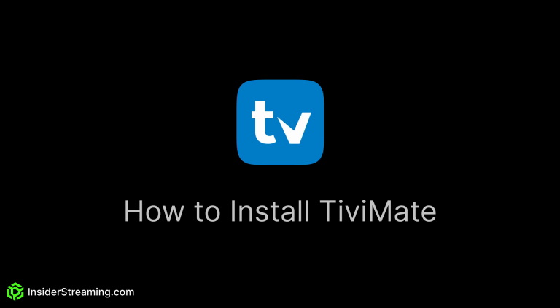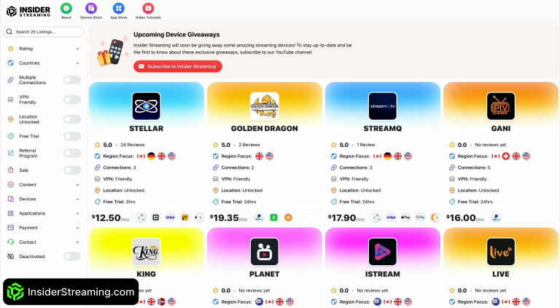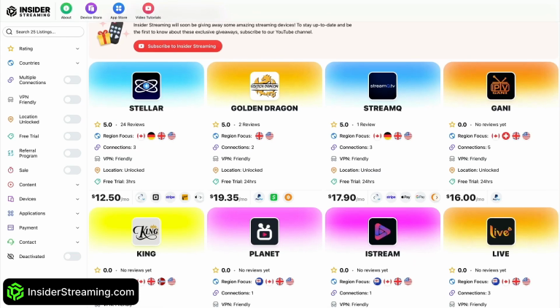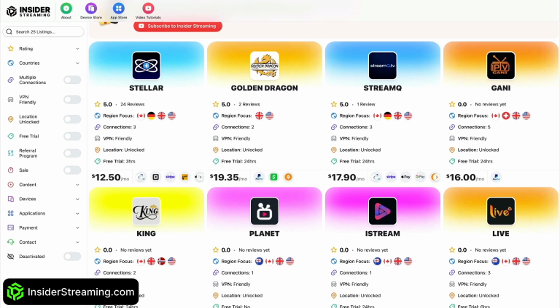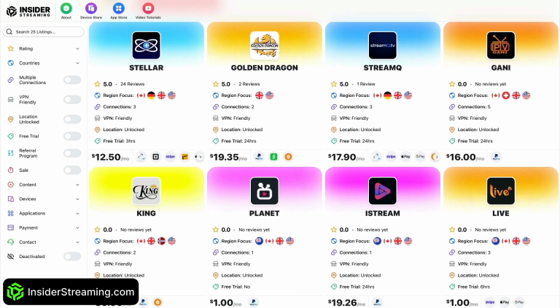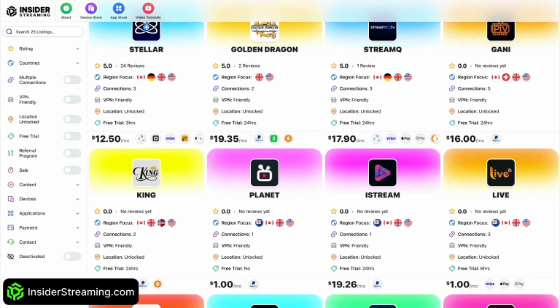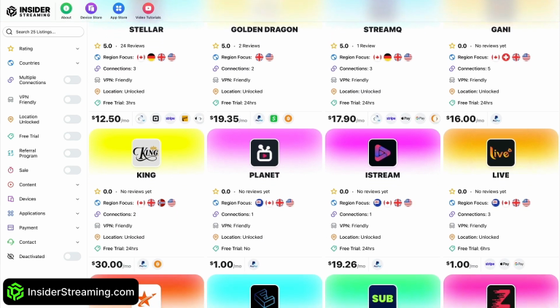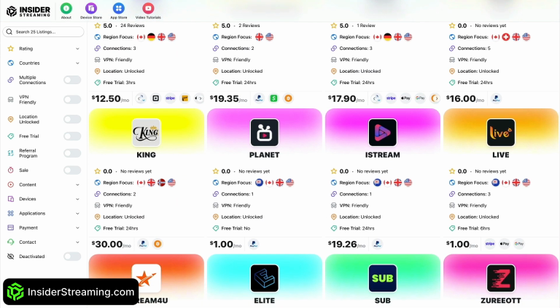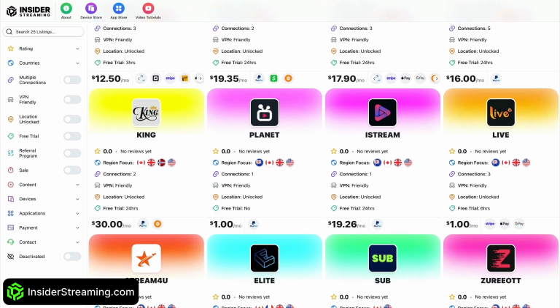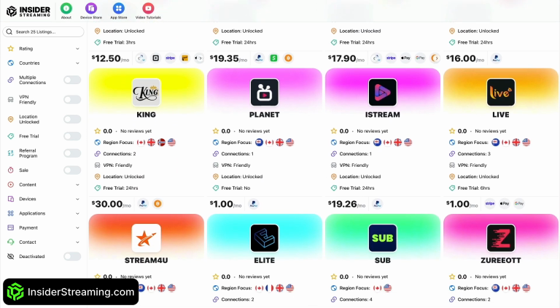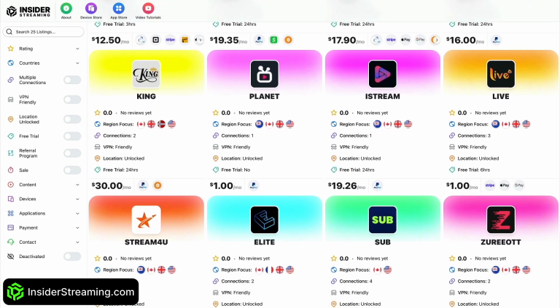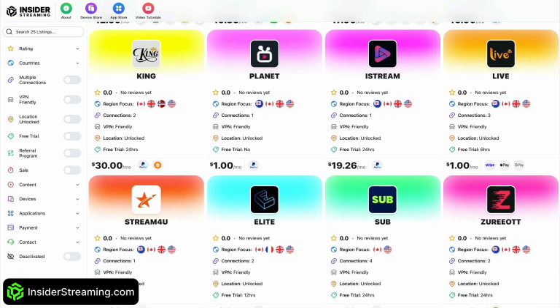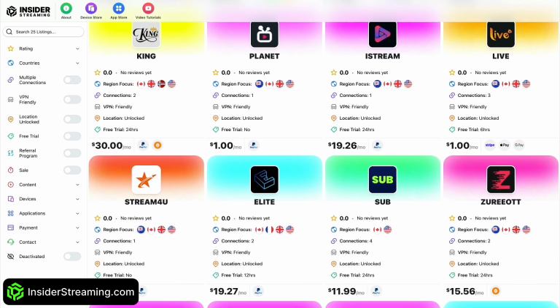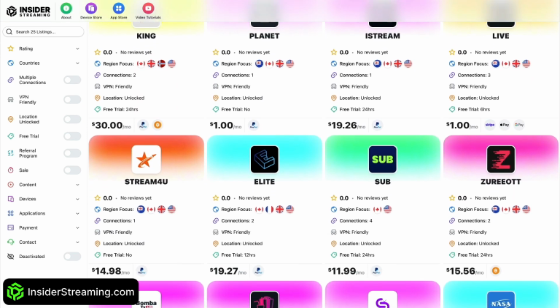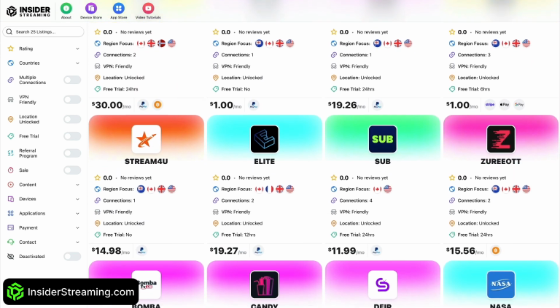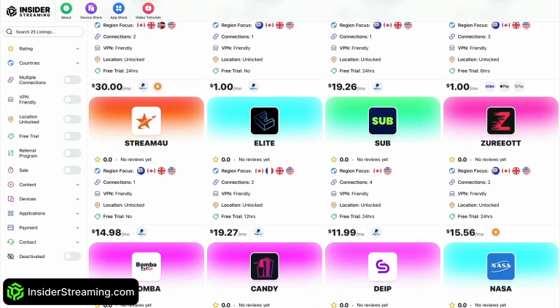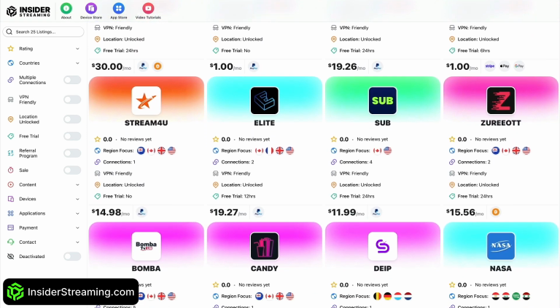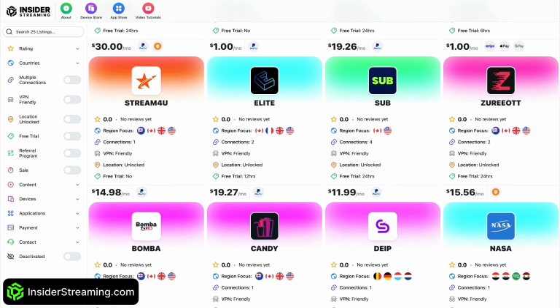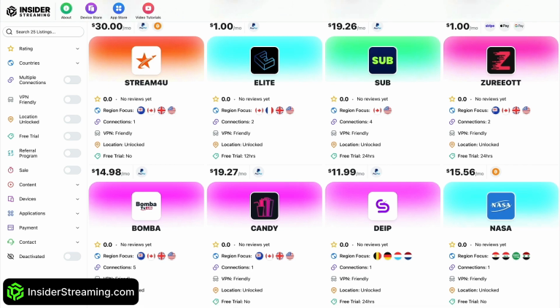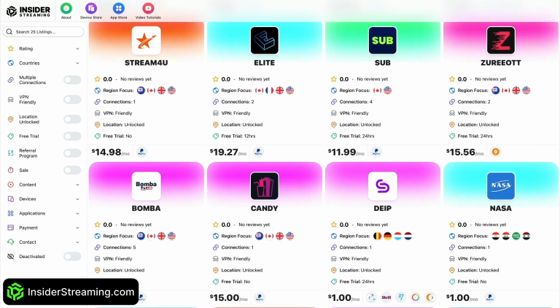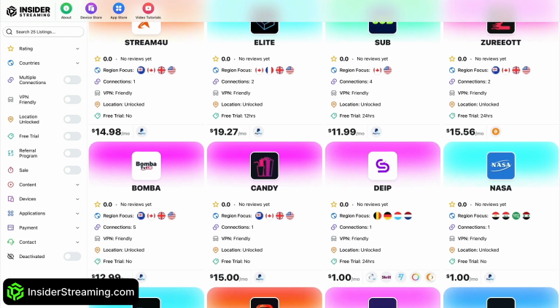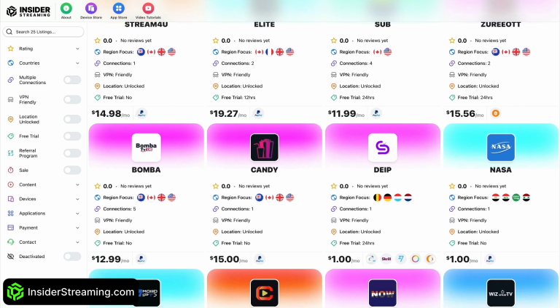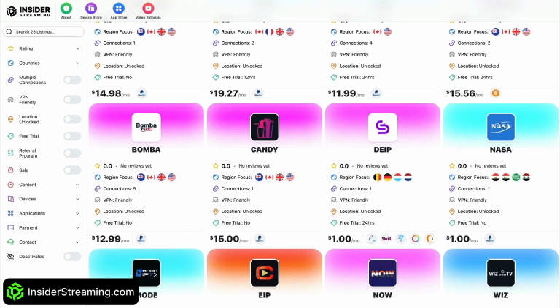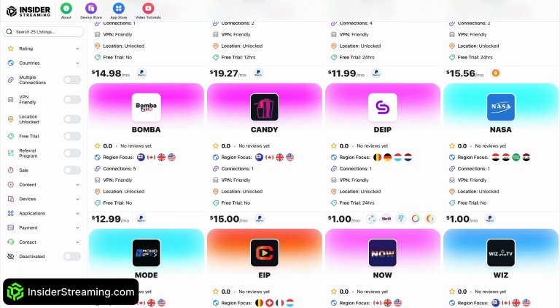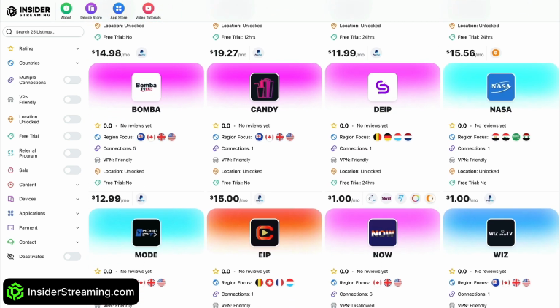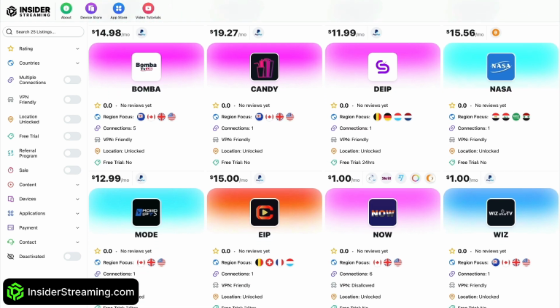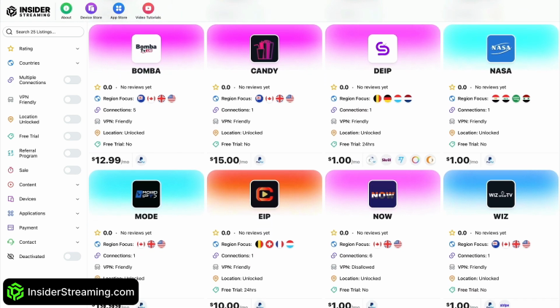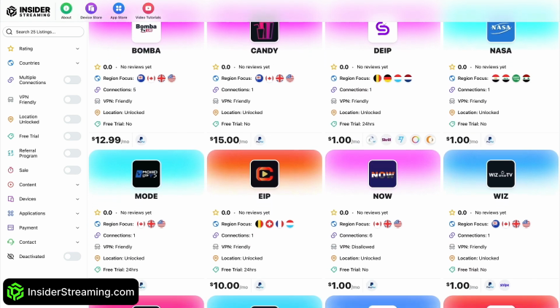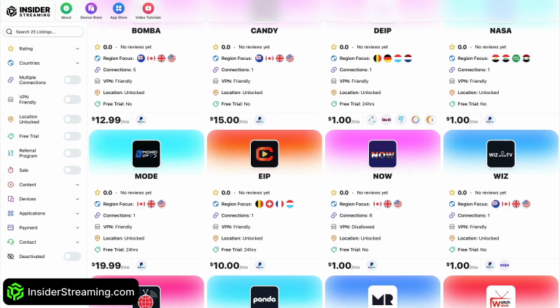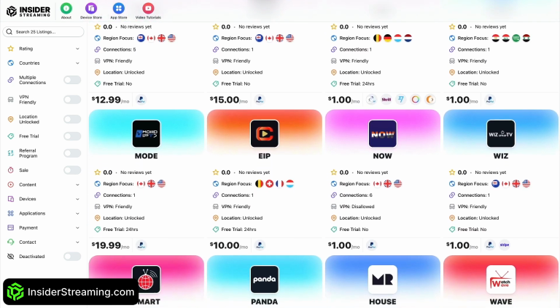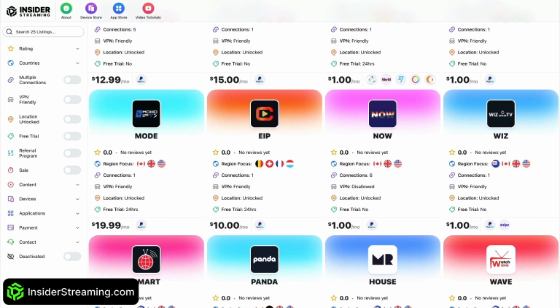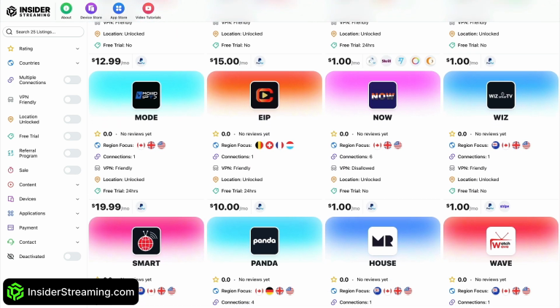Just a quick reminder before we continue with the video: check out InsiderStreaming.com for IPTV reviews.